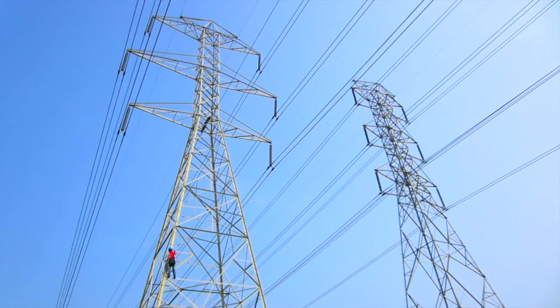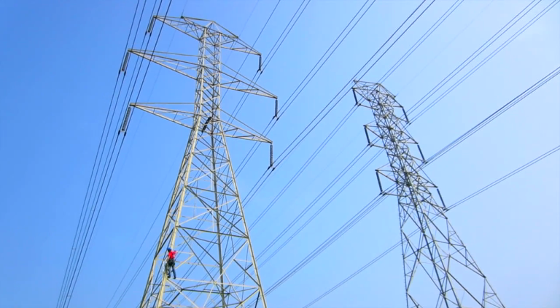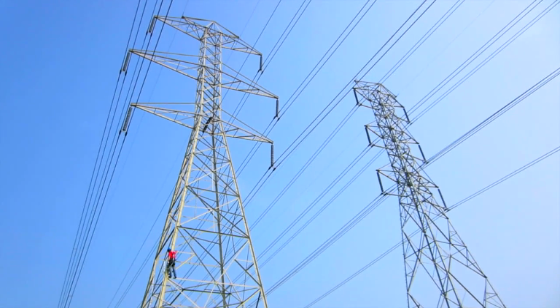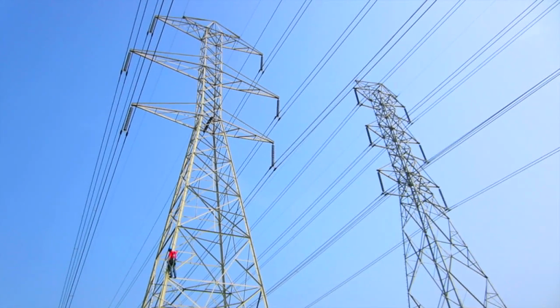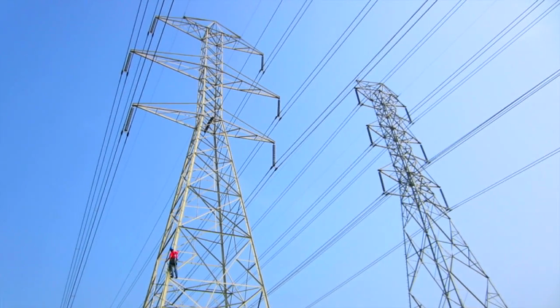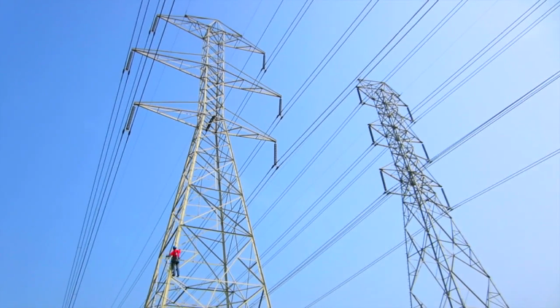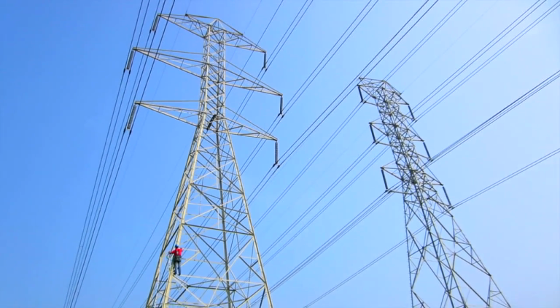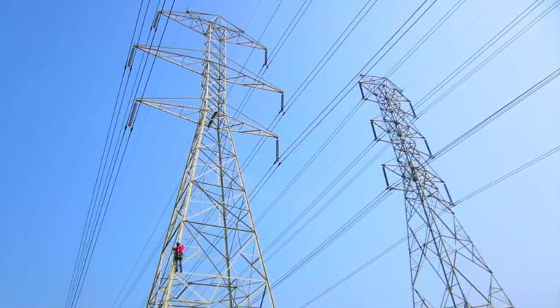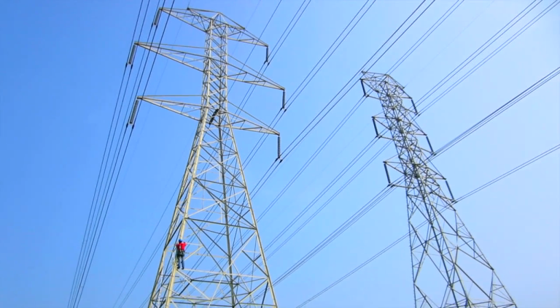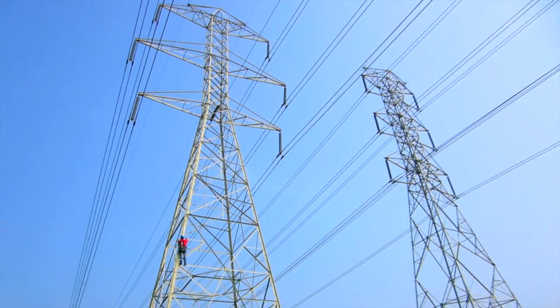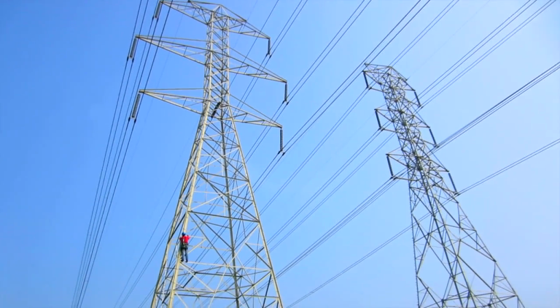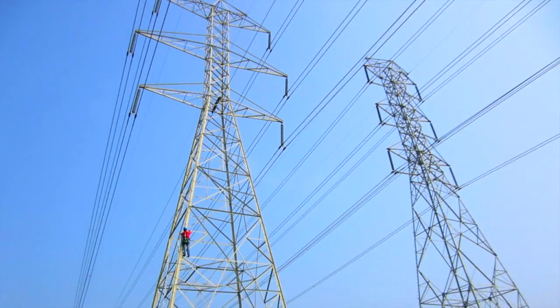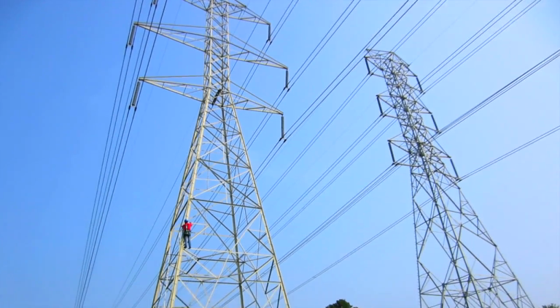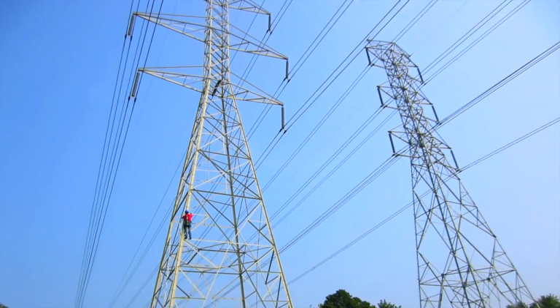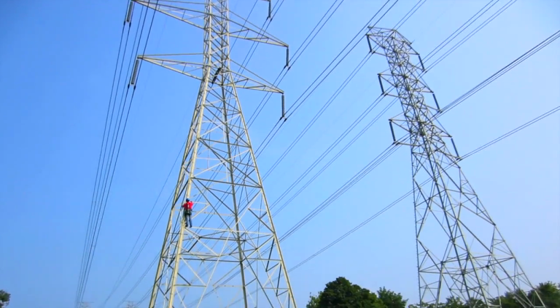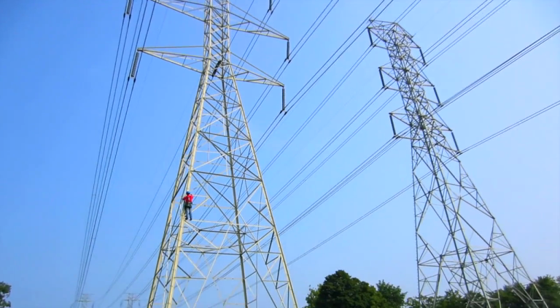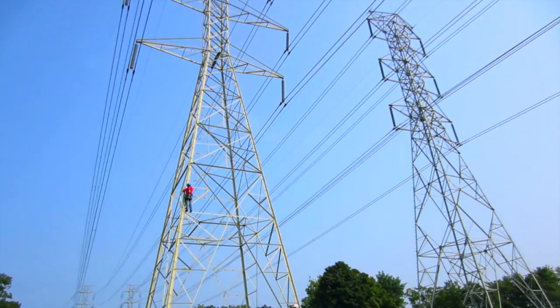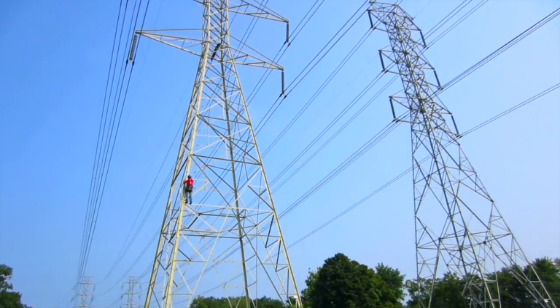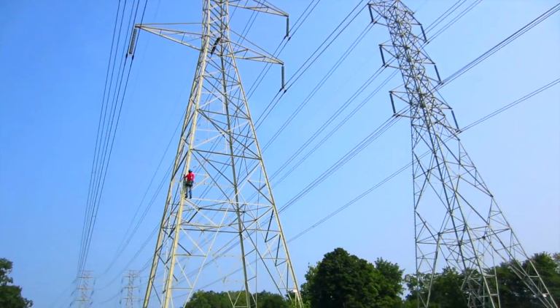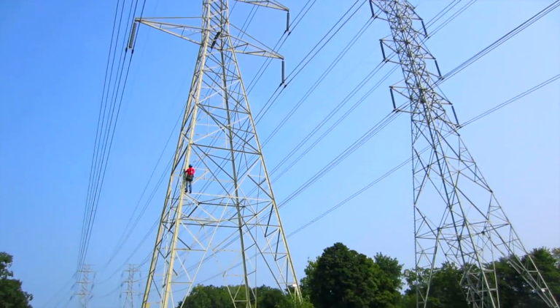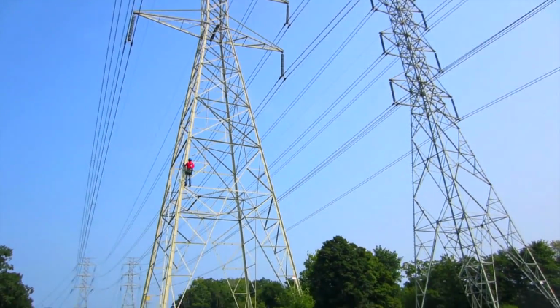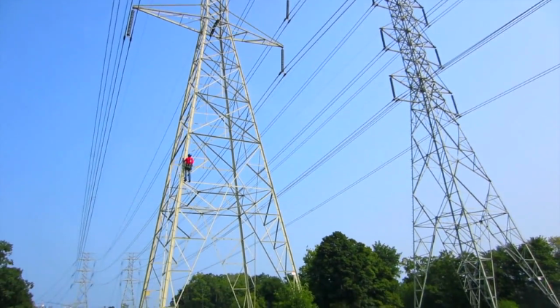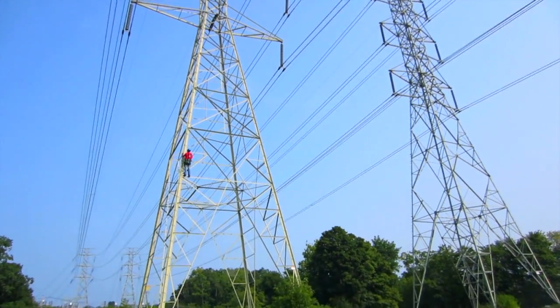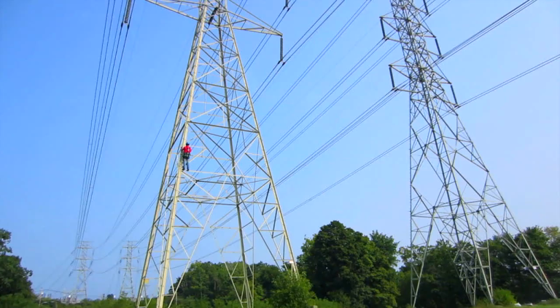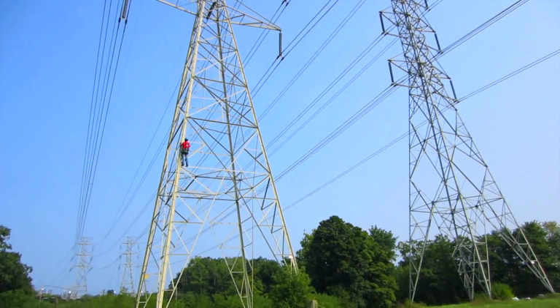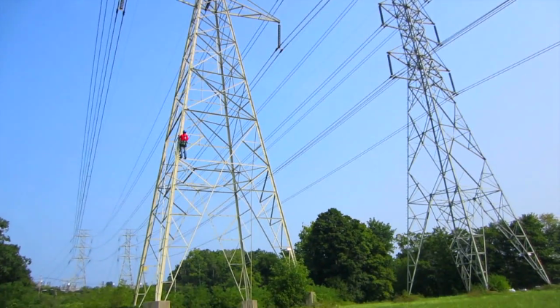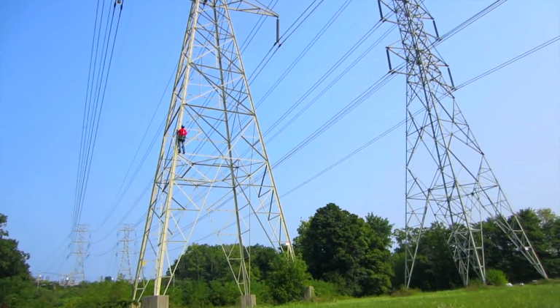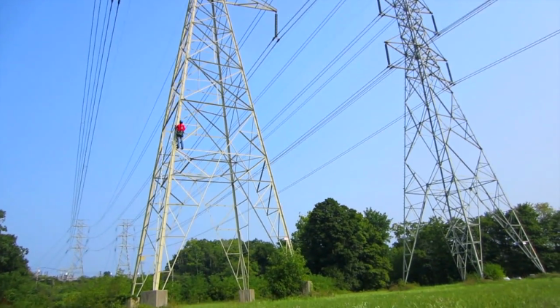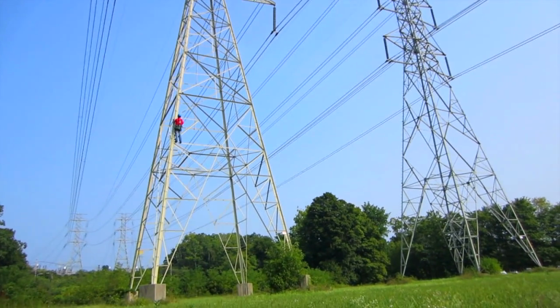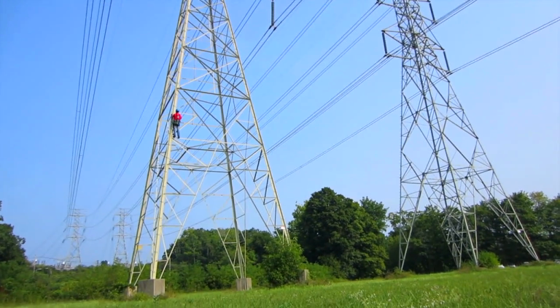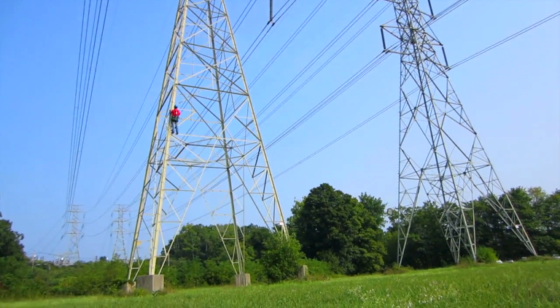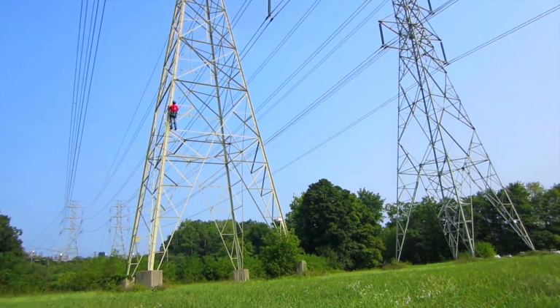These towers, they're critical to supplying power to New York City. Without them, the lights wouldn't stay on.